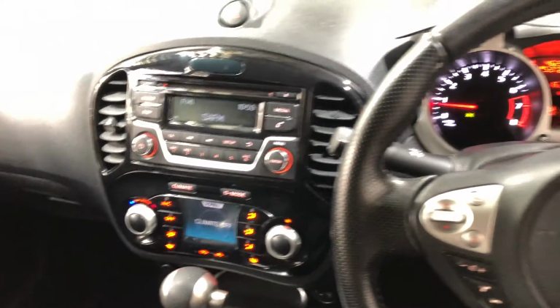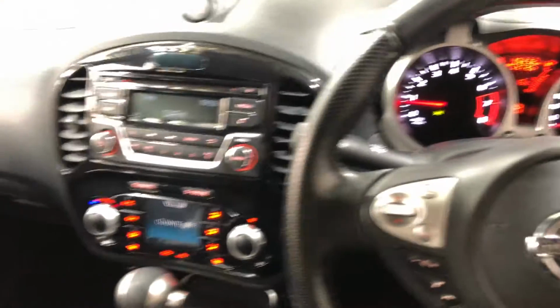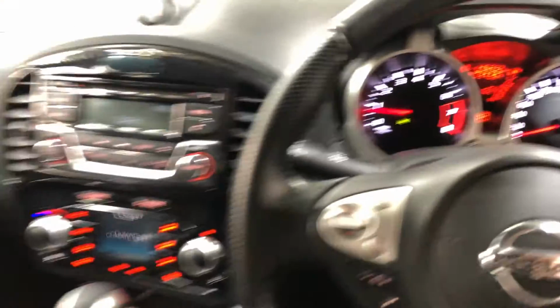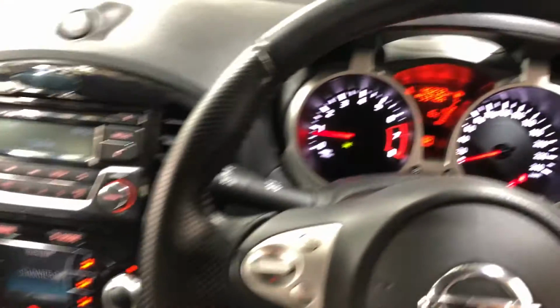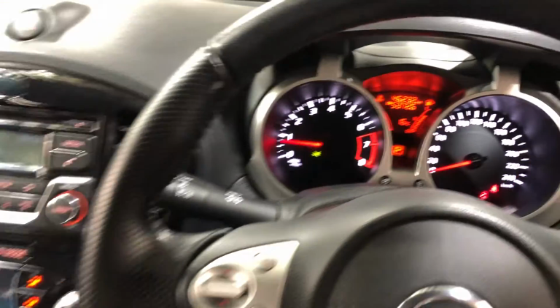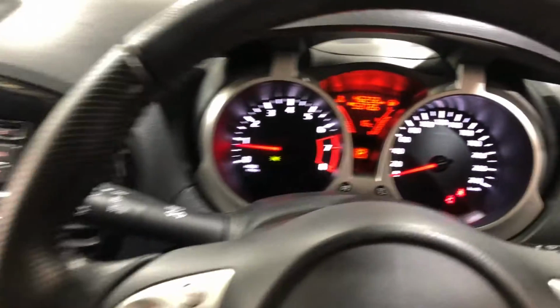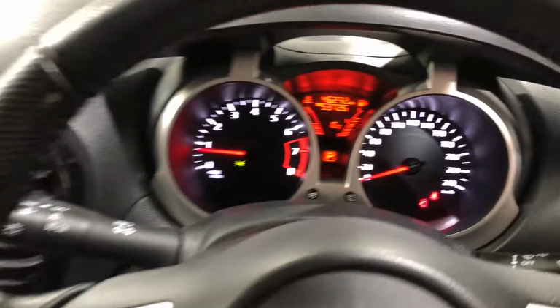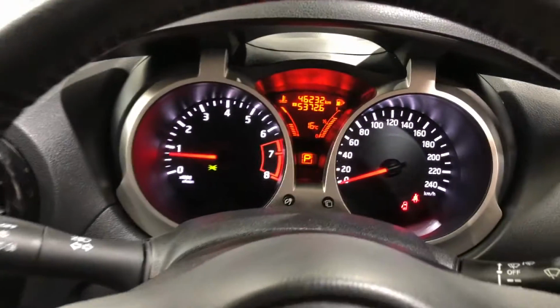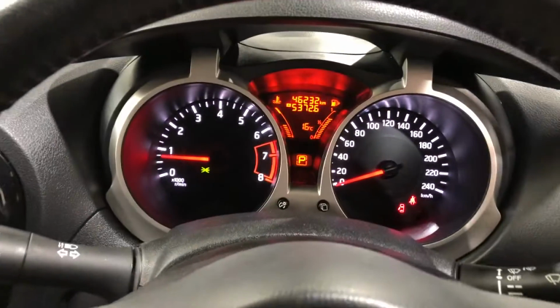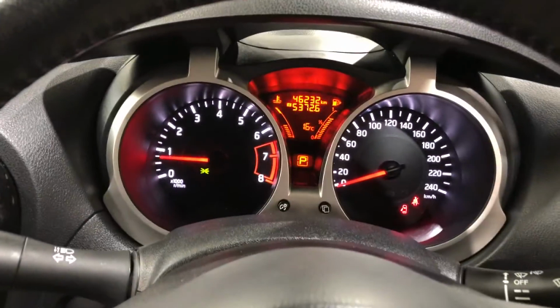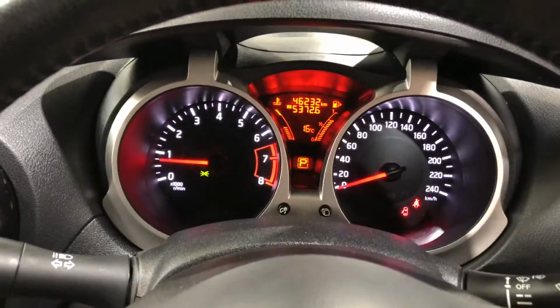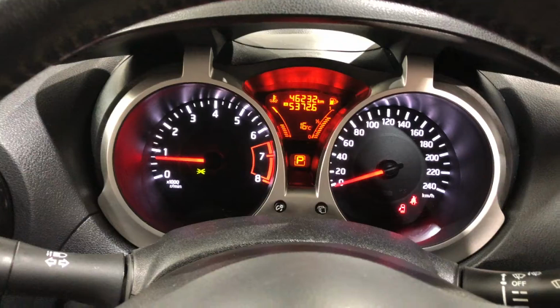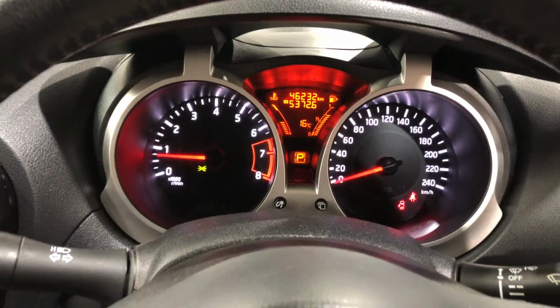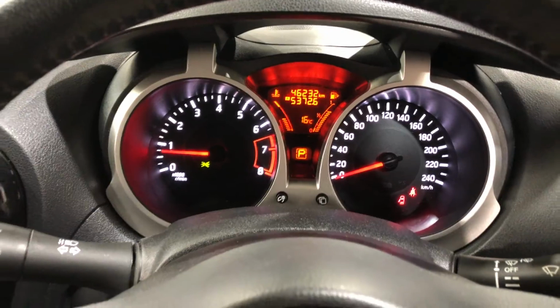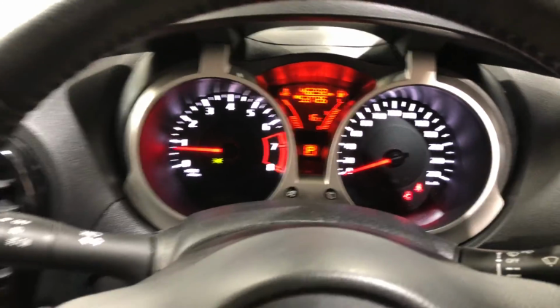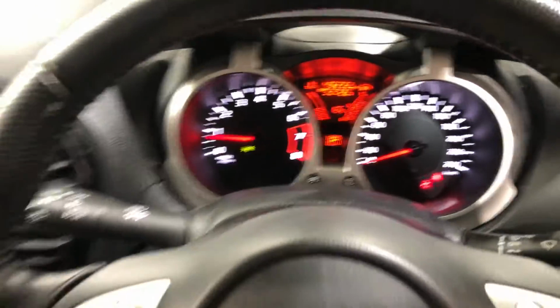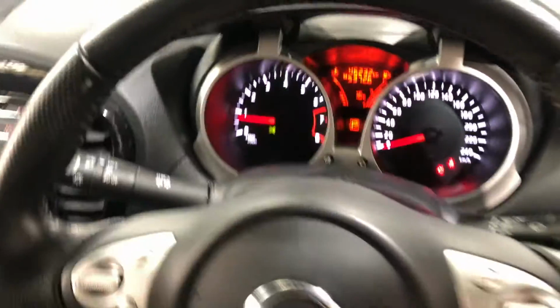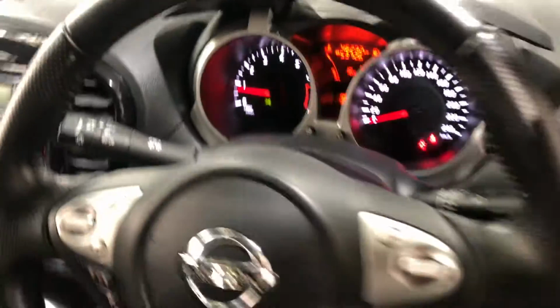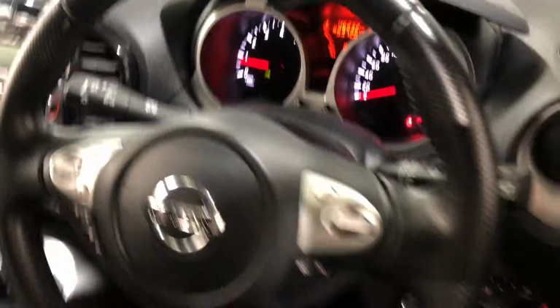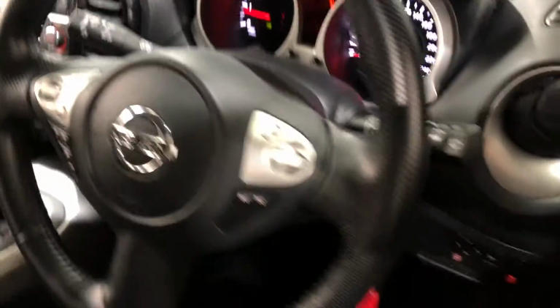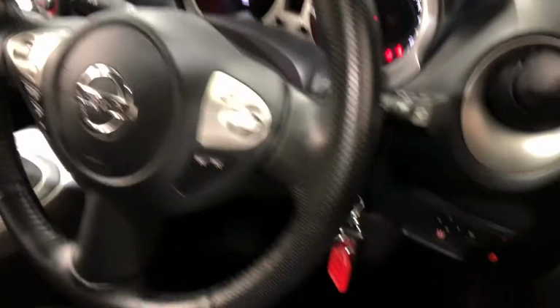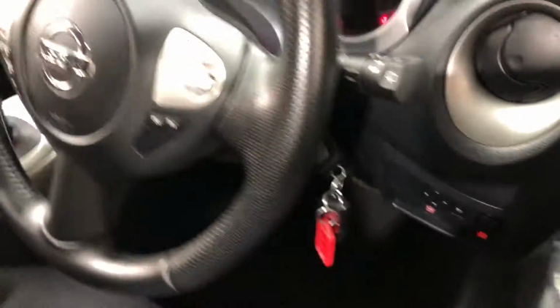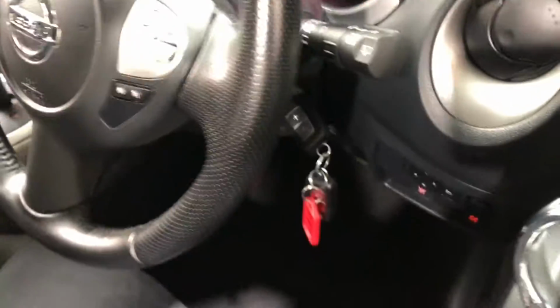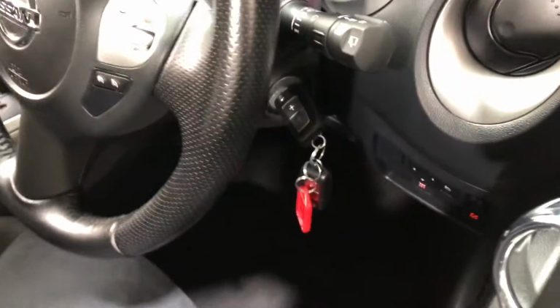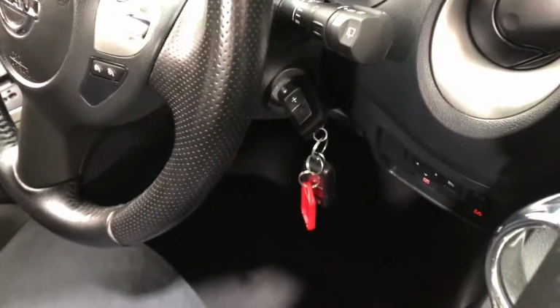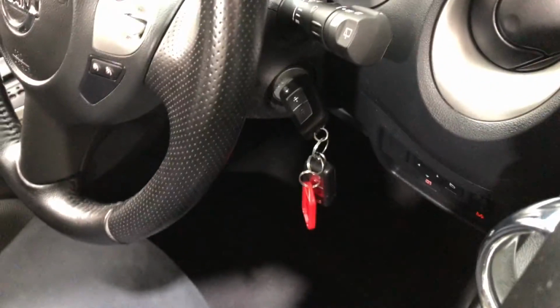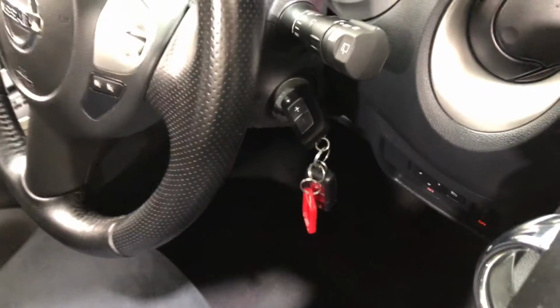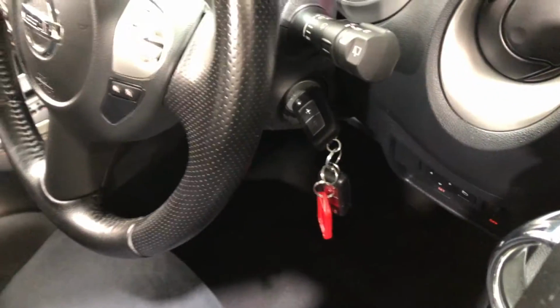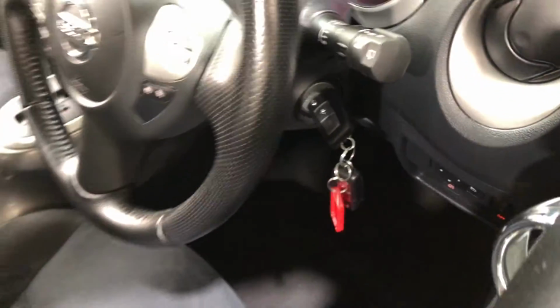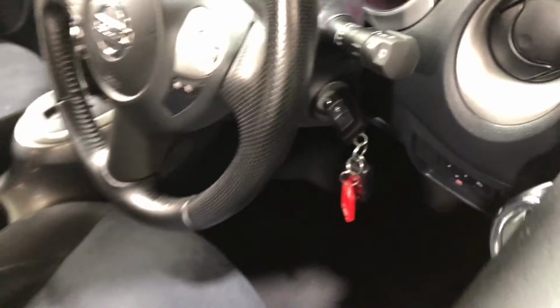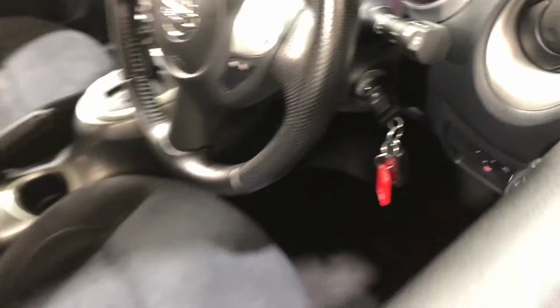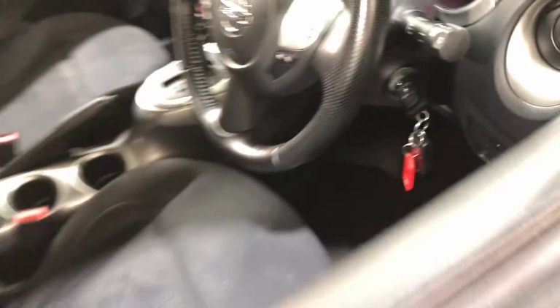This car has travelled at a low 46,000km on the clock. It also comes with two sets of keys and a full set of books.